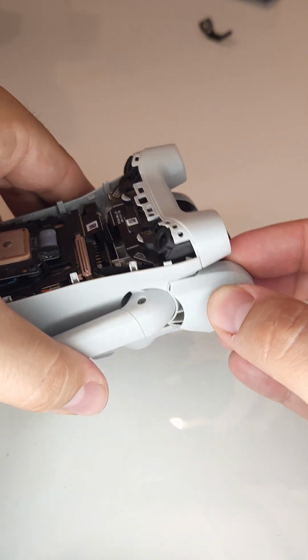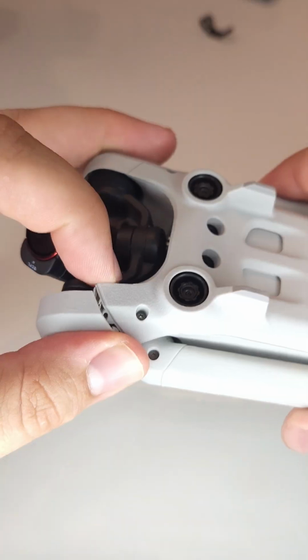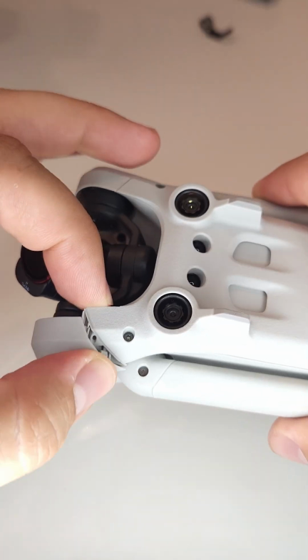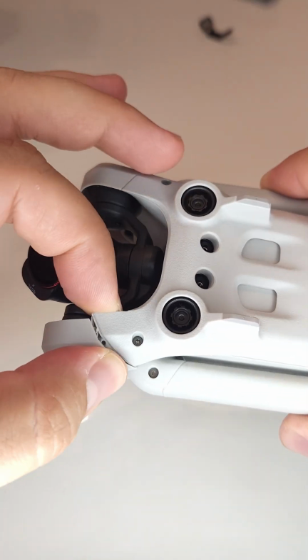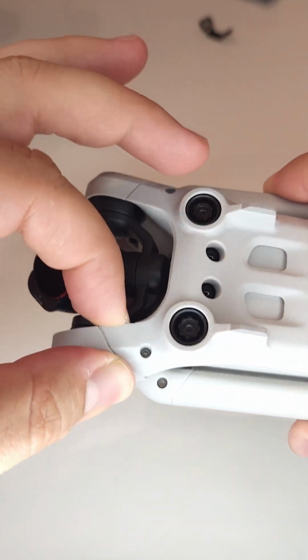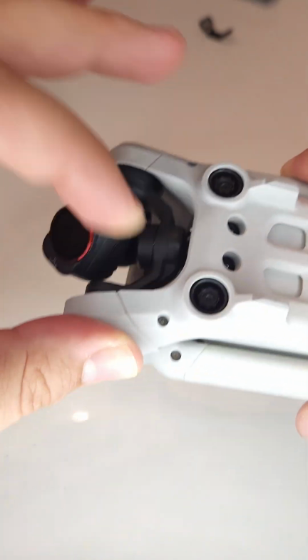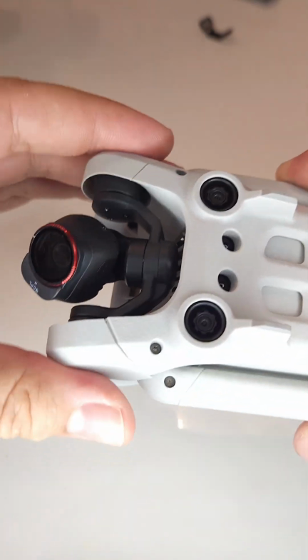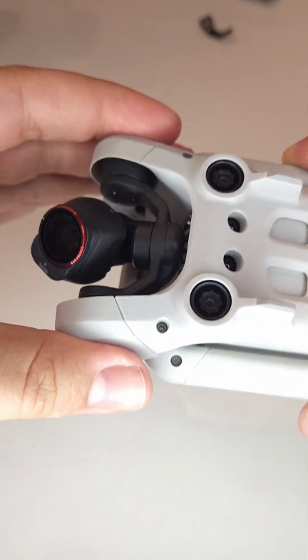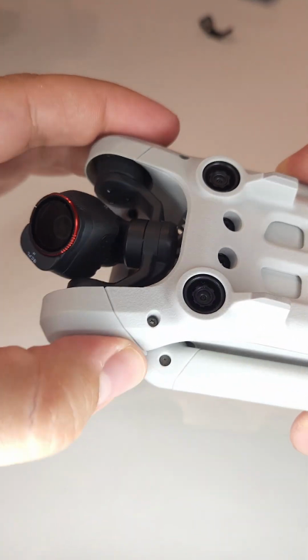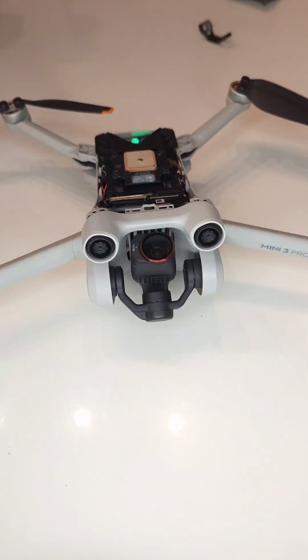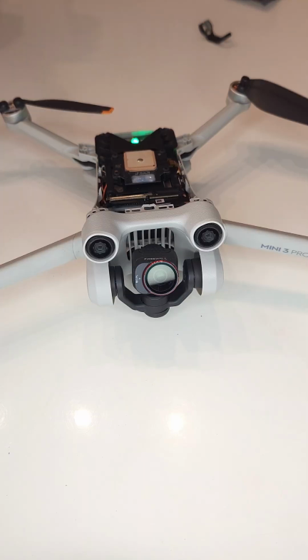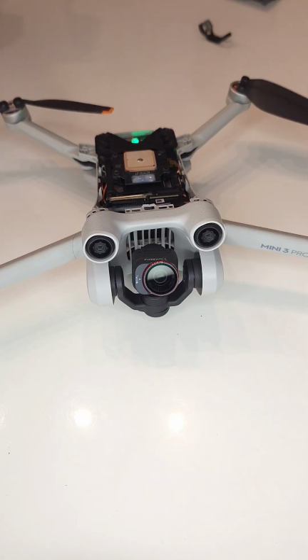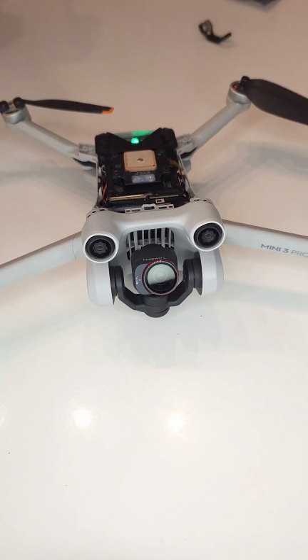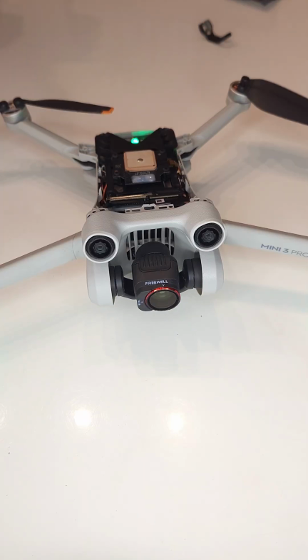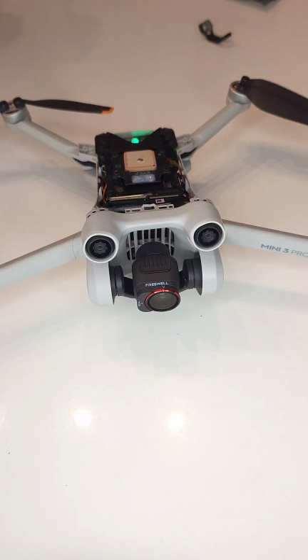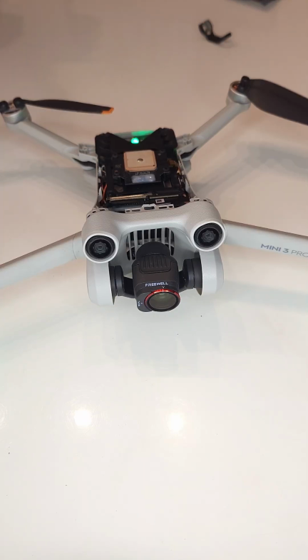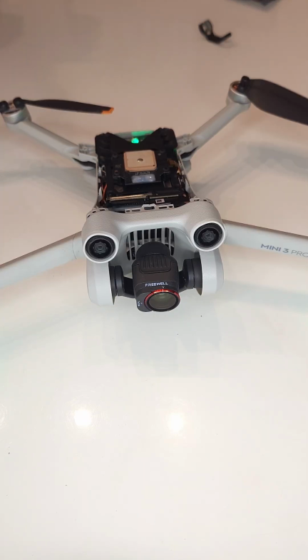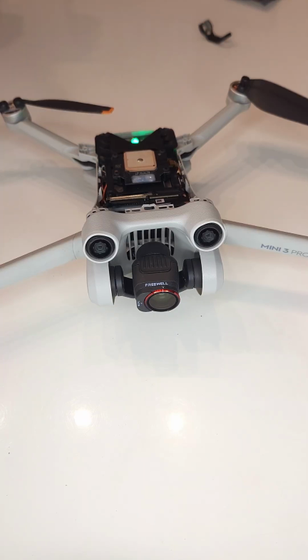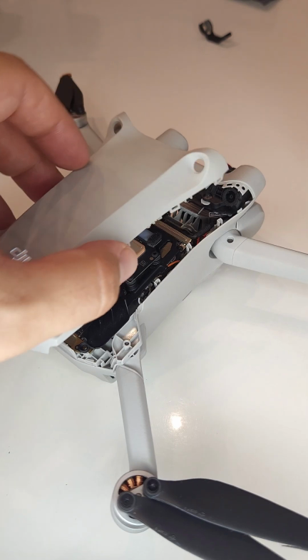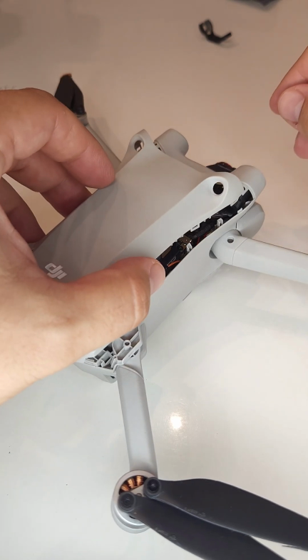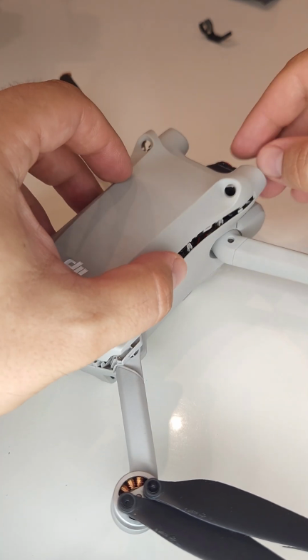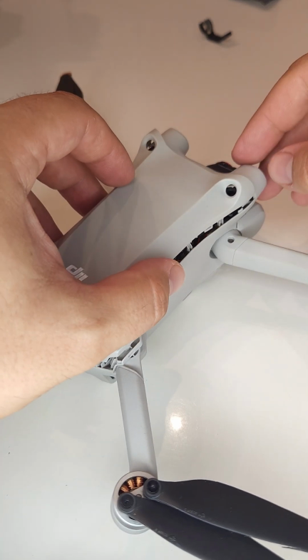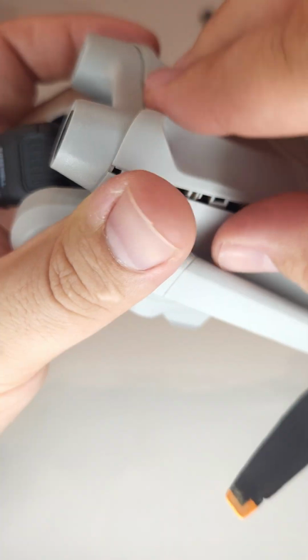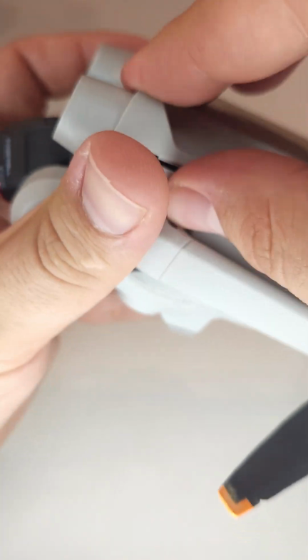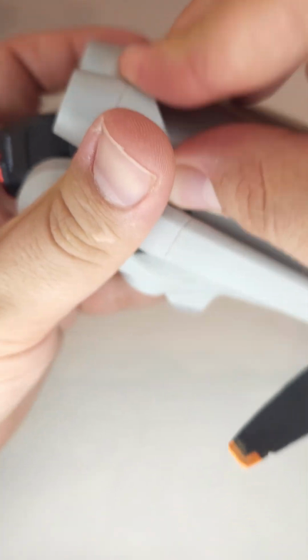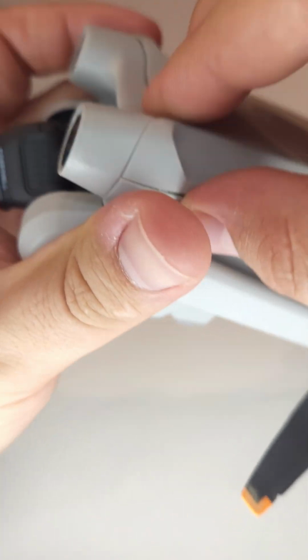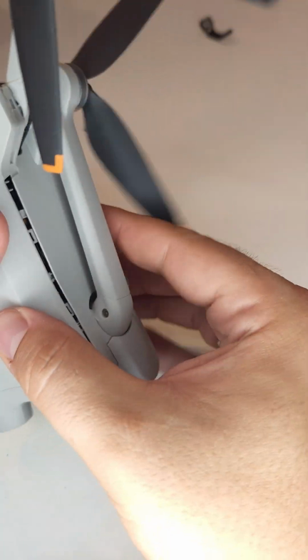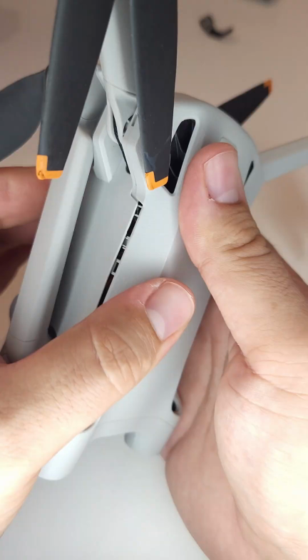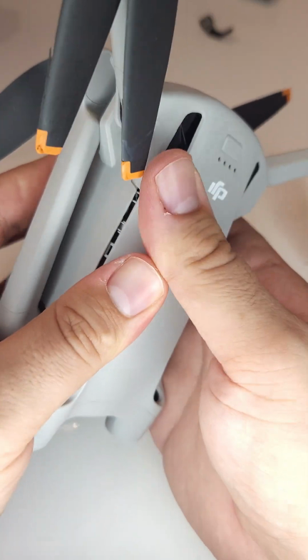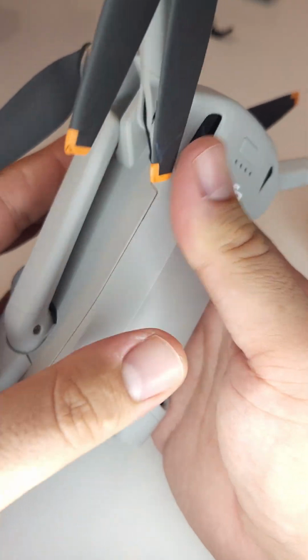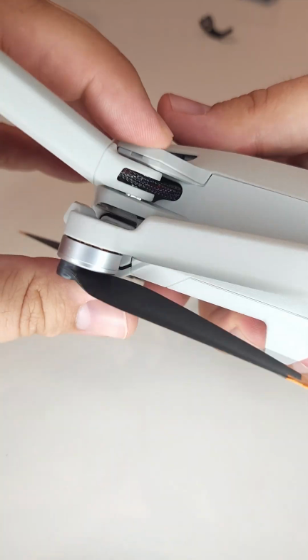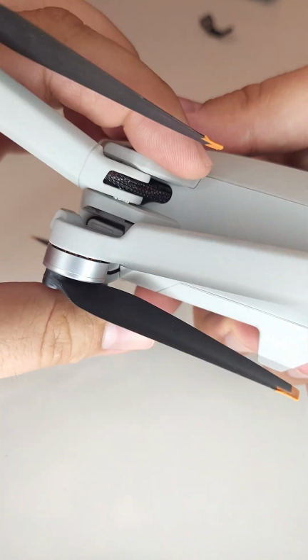If you want to see more videos of me repairing drones or flying them, make sure to subscribe. Thank you for watching.